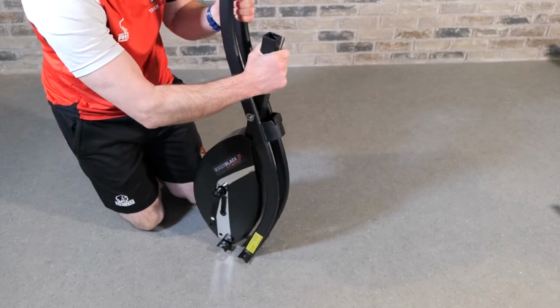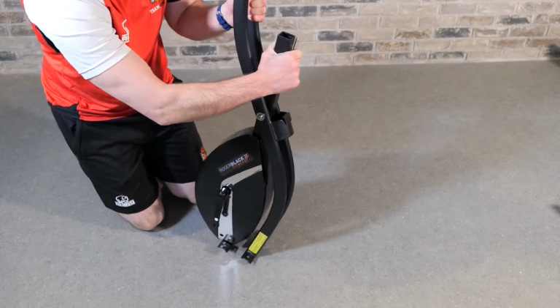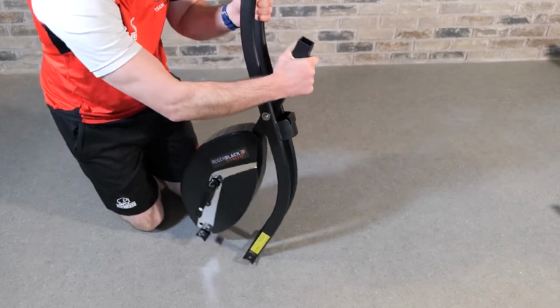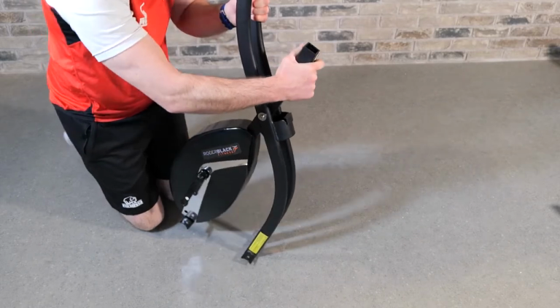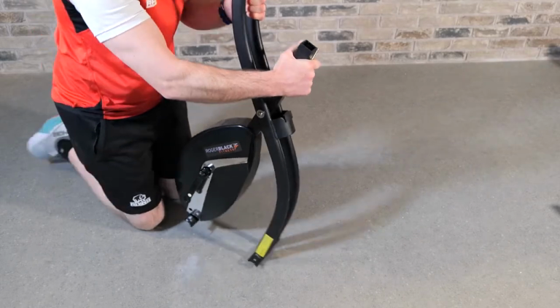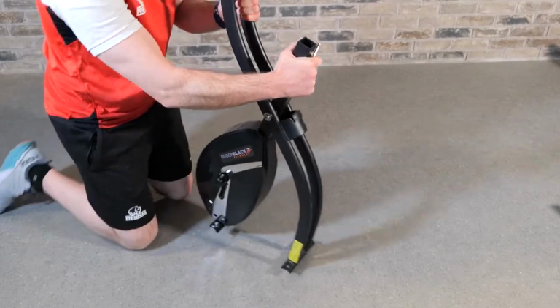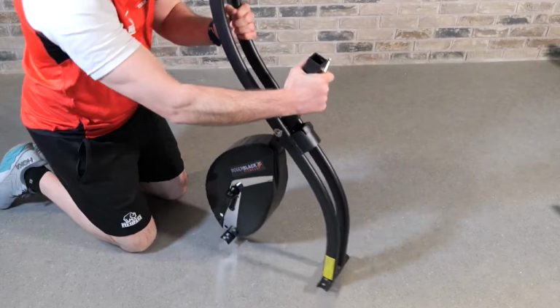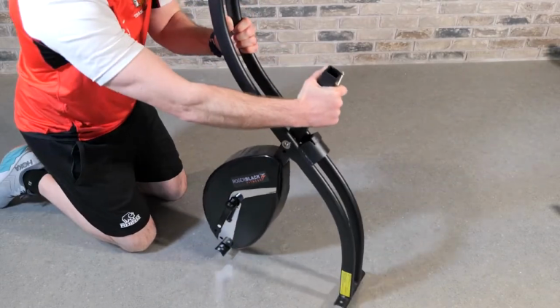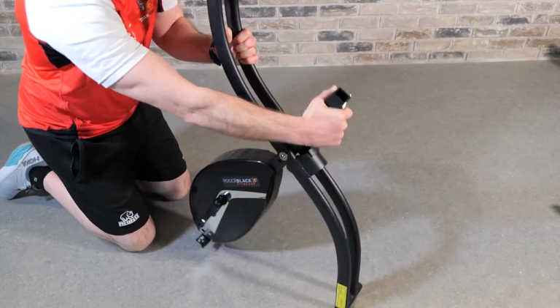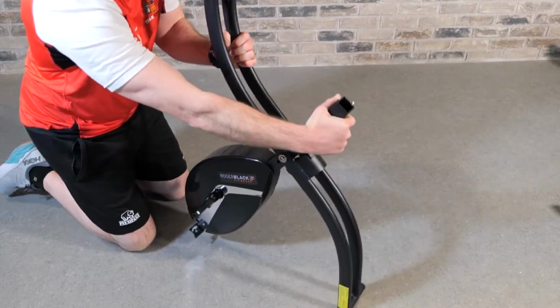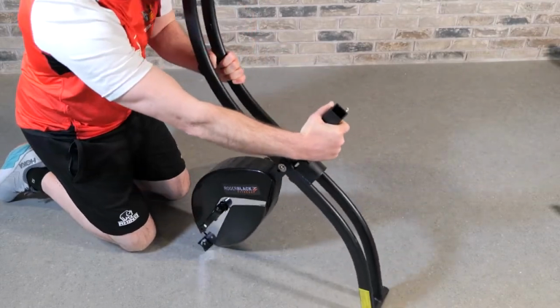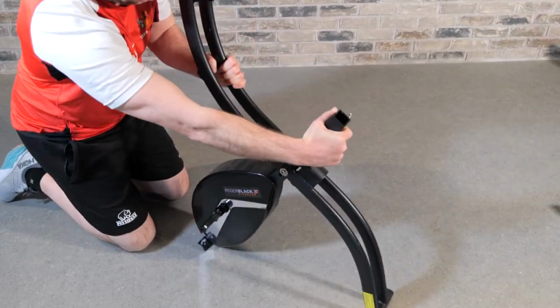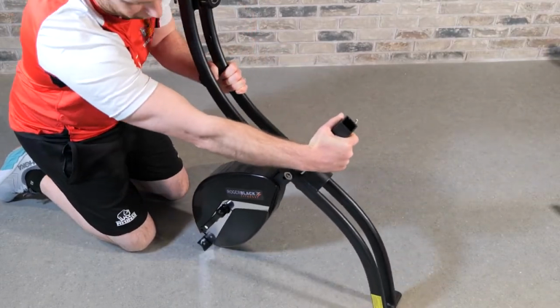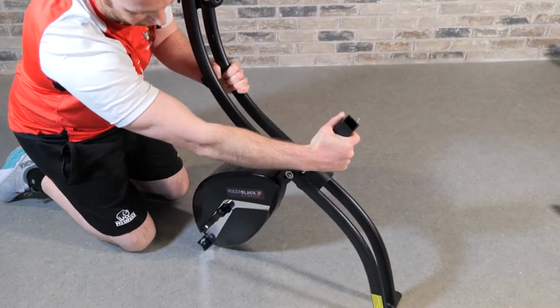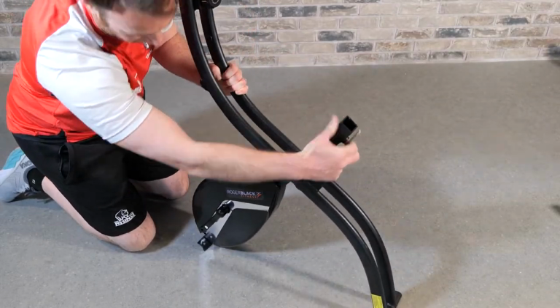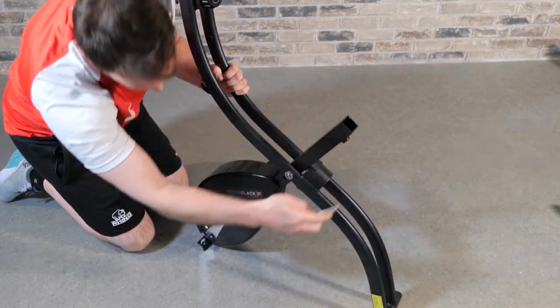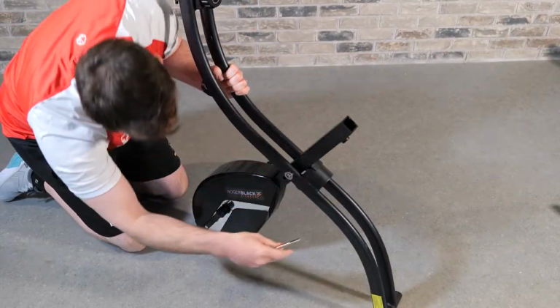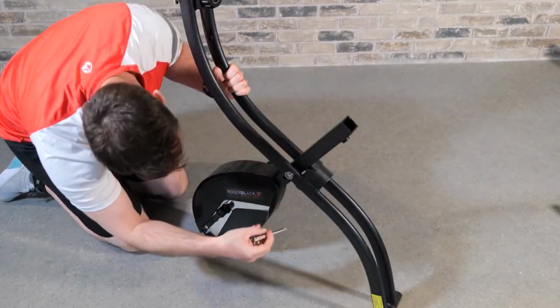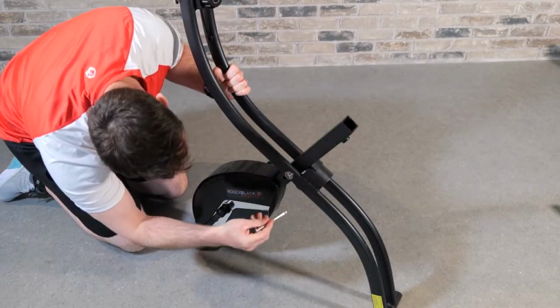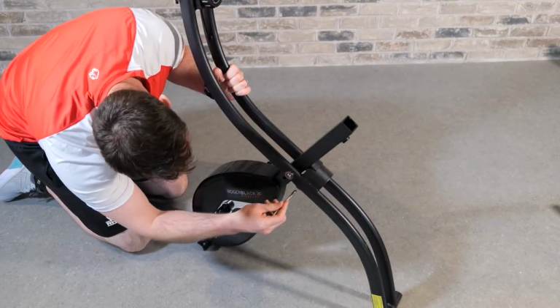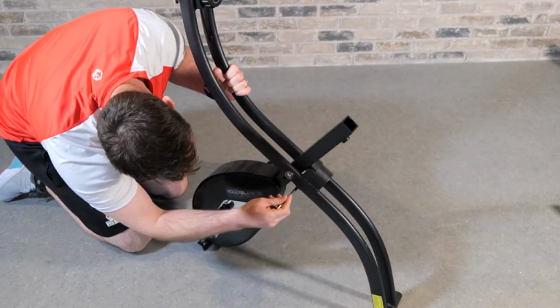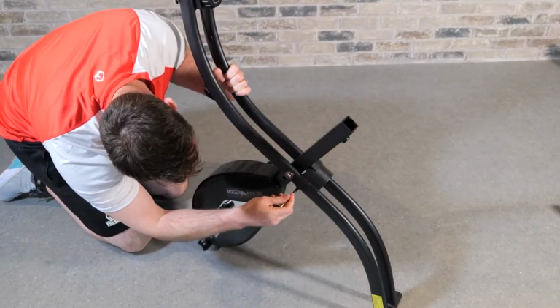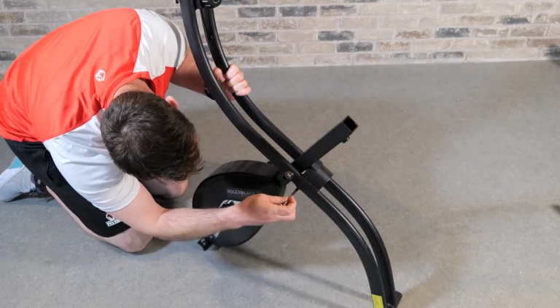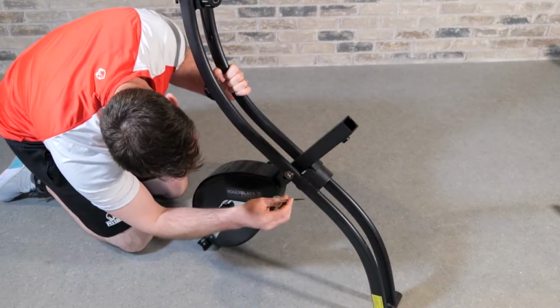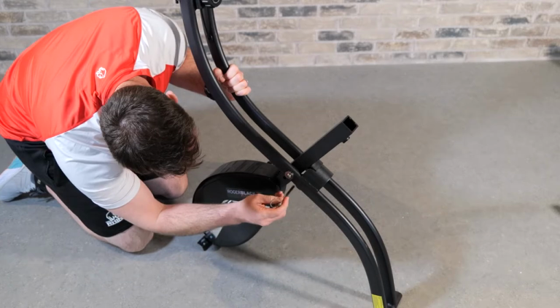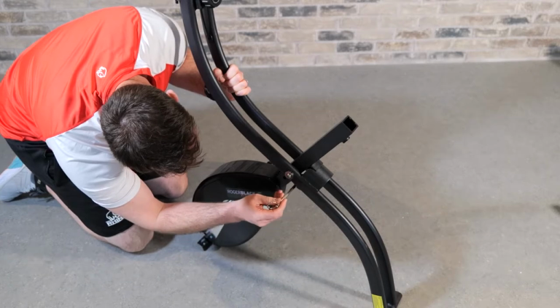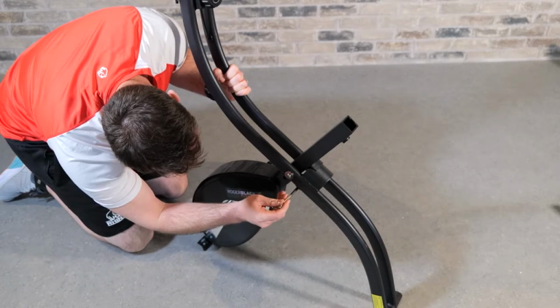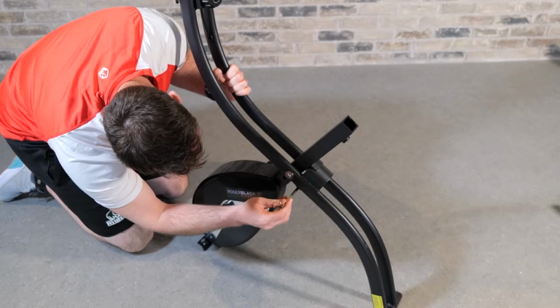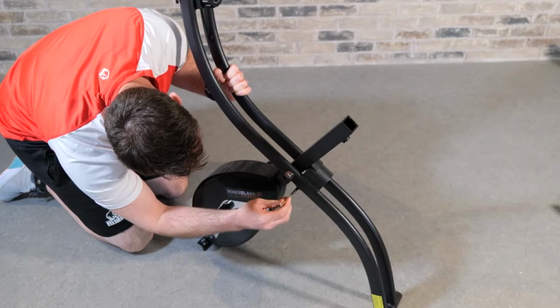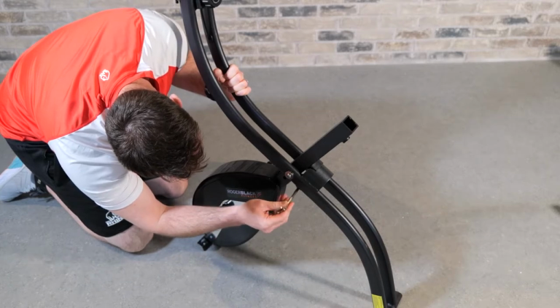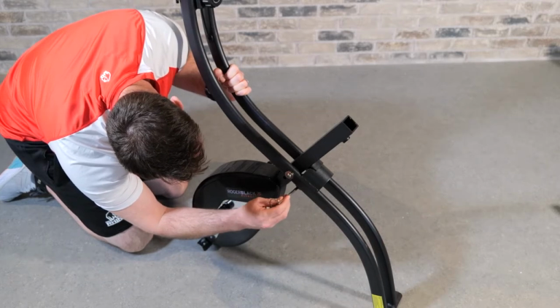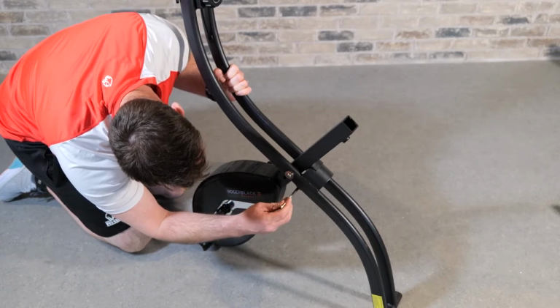First of all, unfold the mainframe, then lock into position using the locking pin.